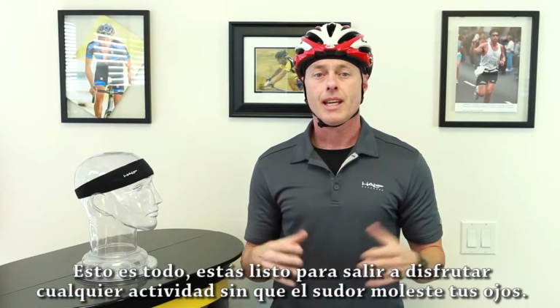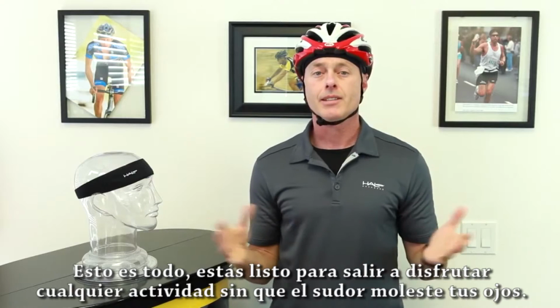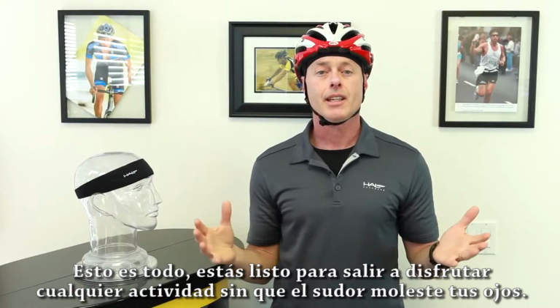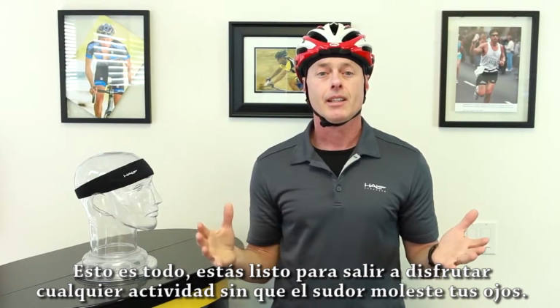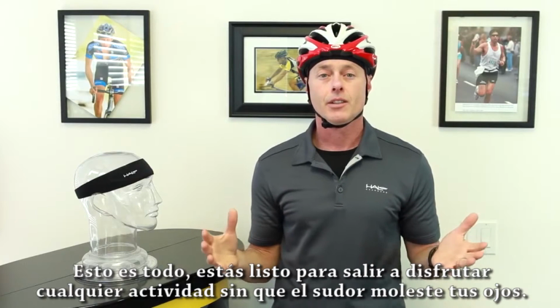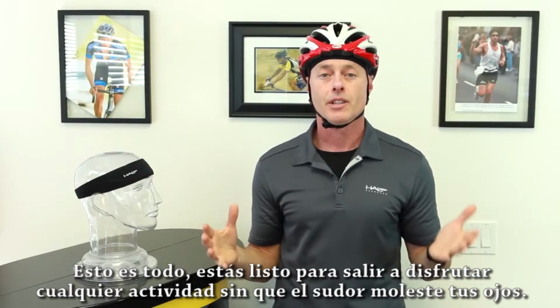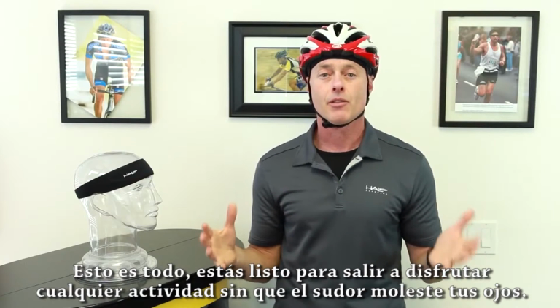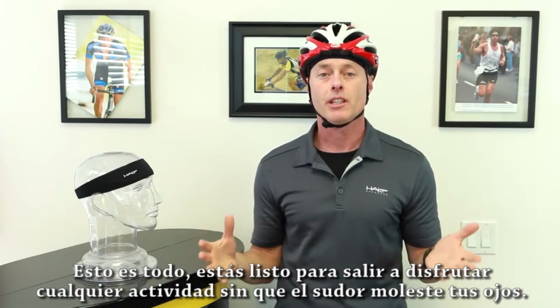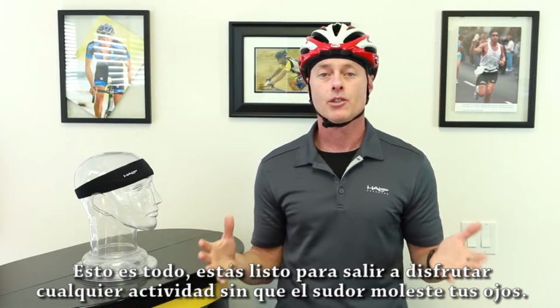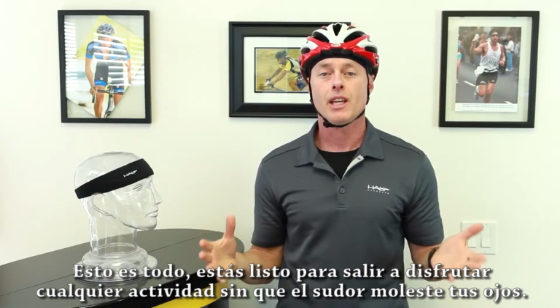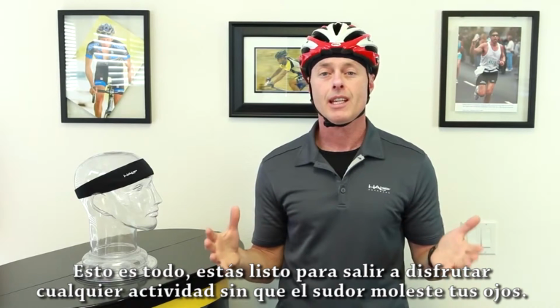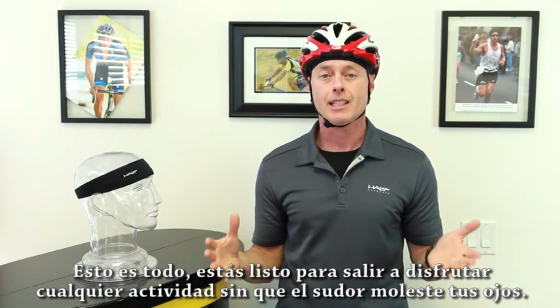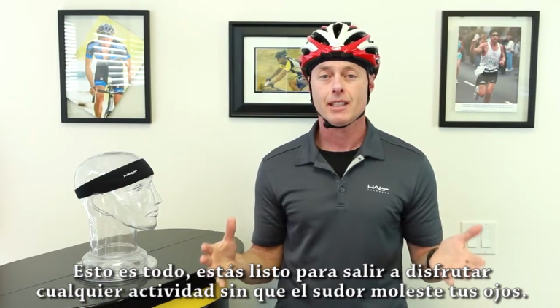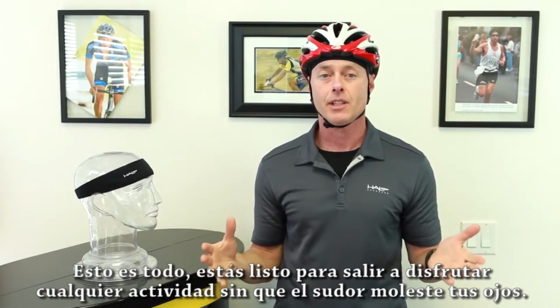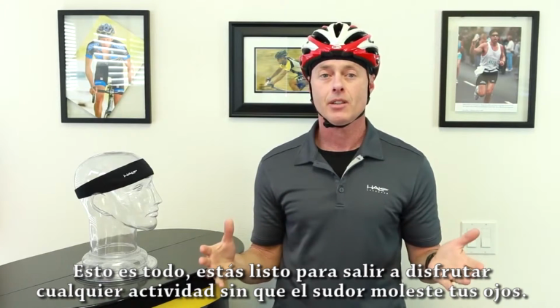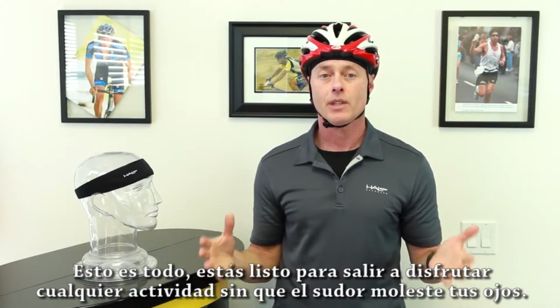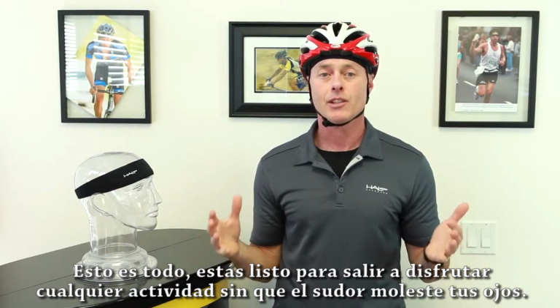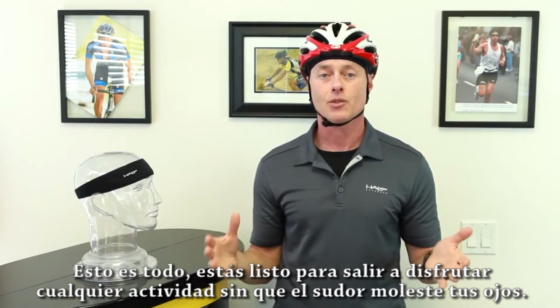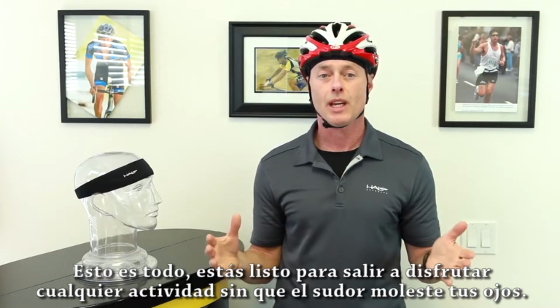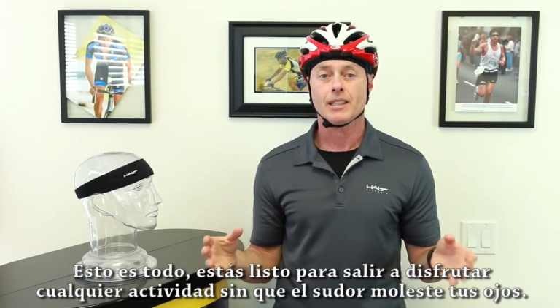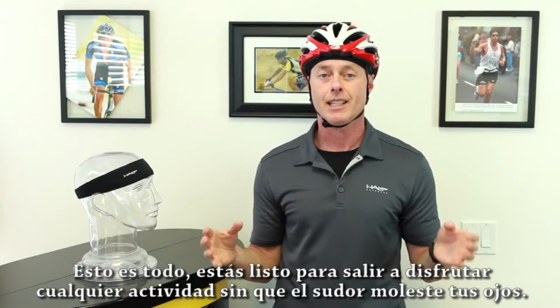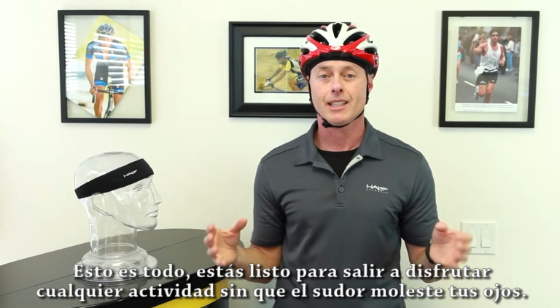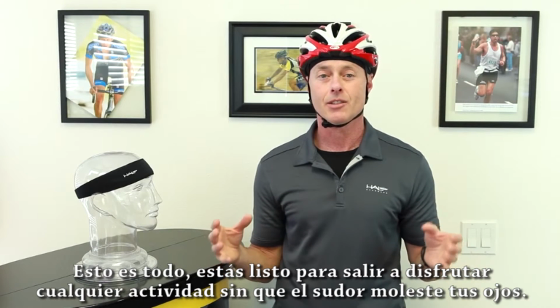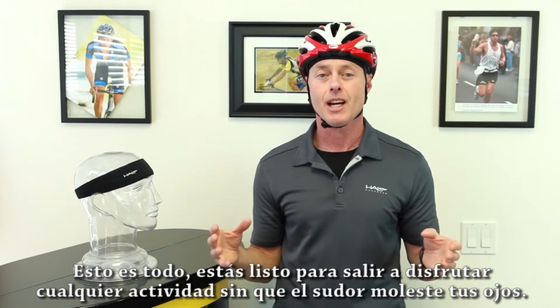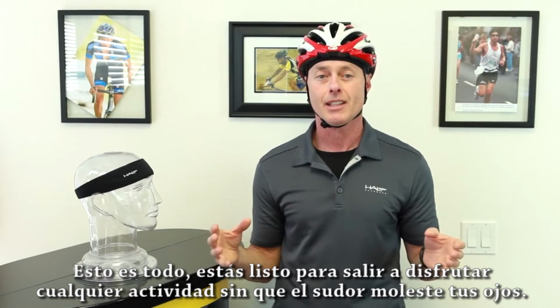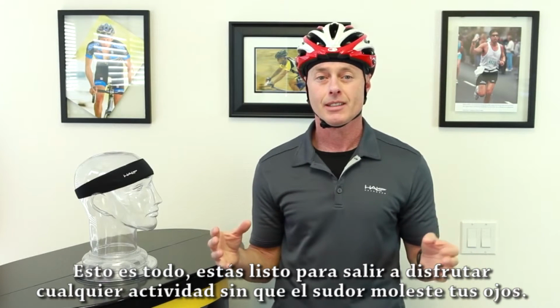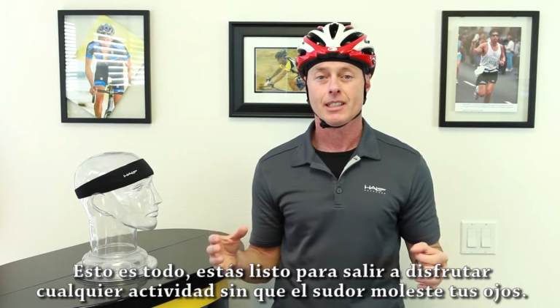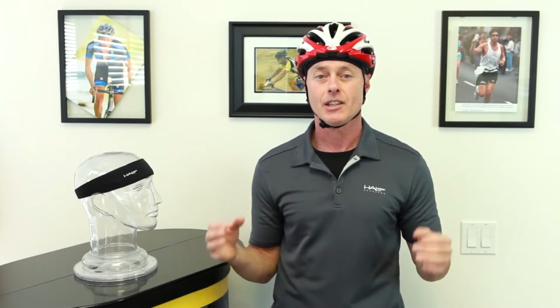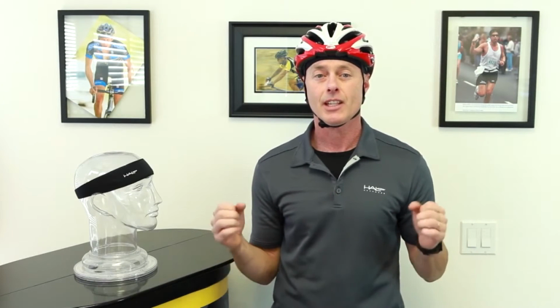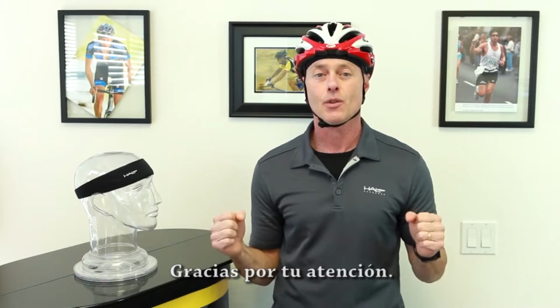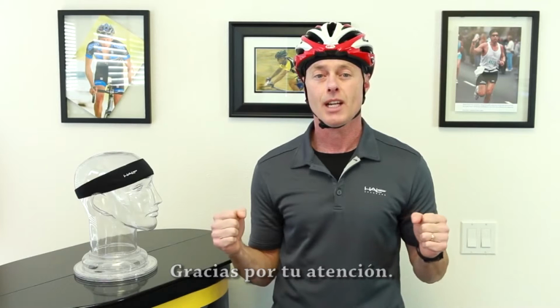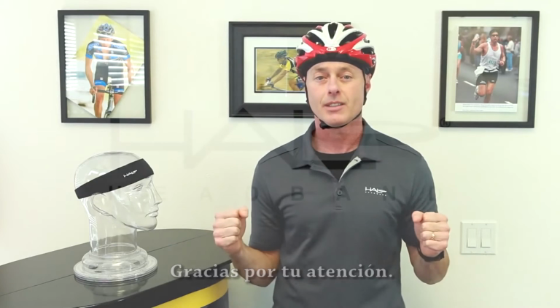That's it, you are now ready to enjoy any activity without sweat getting in your eyes. Thanks for watching.